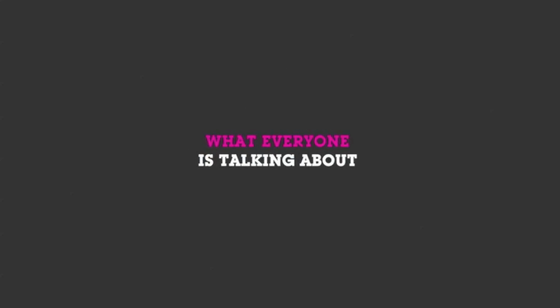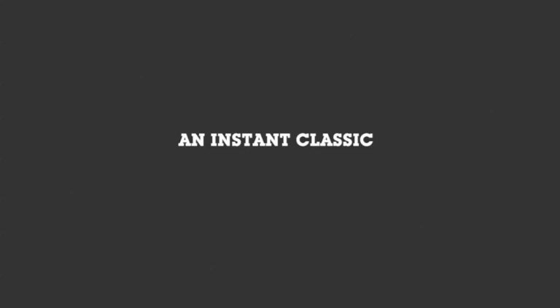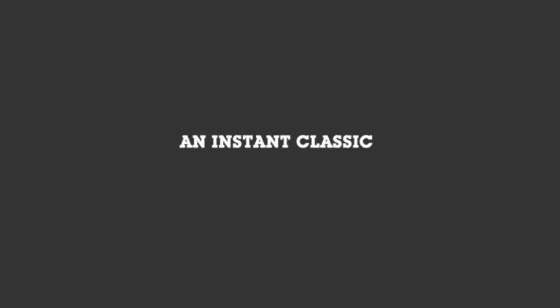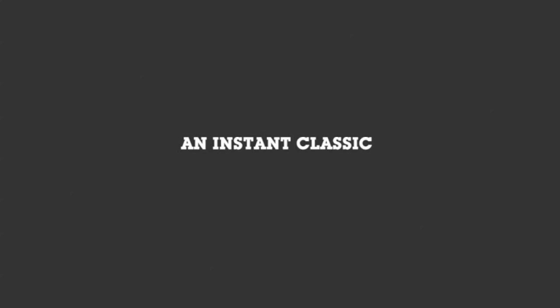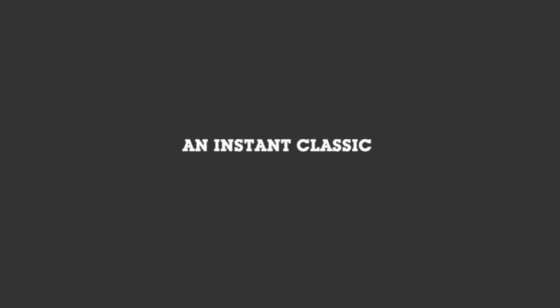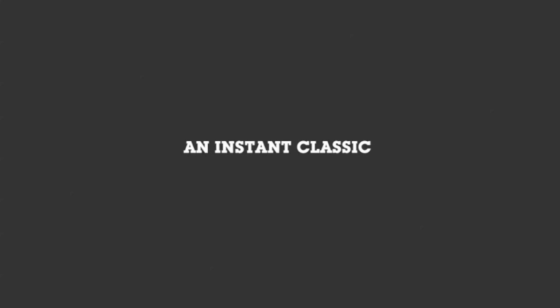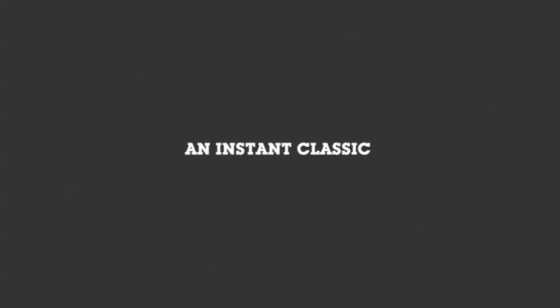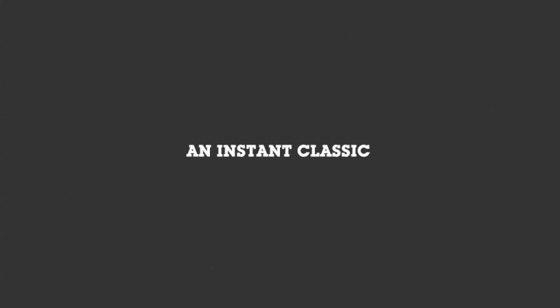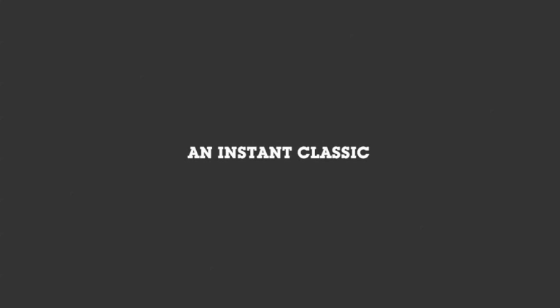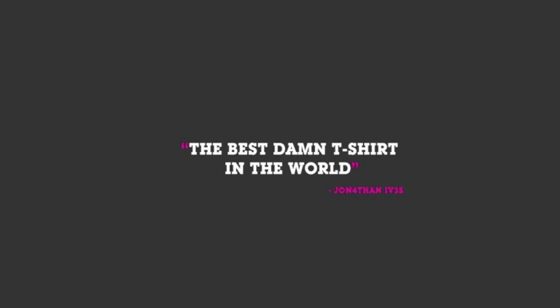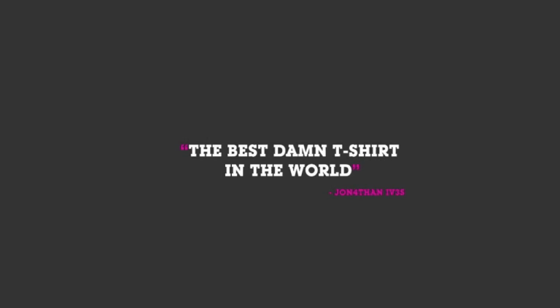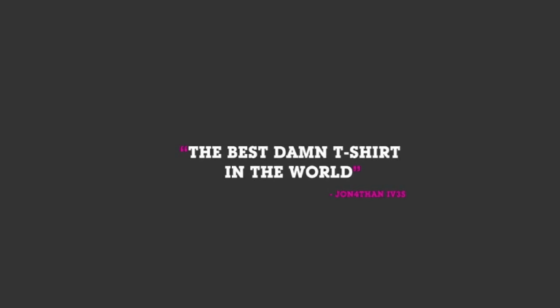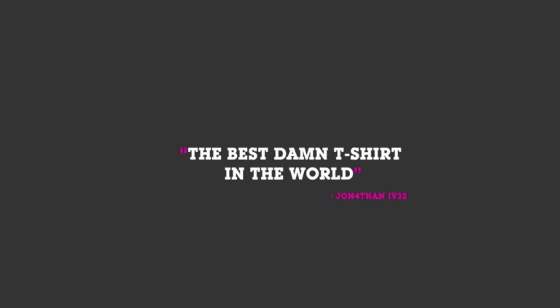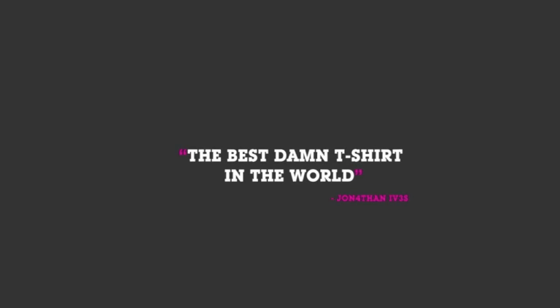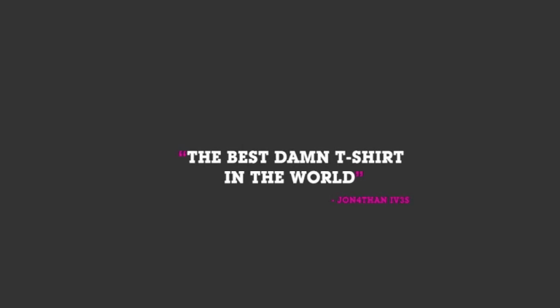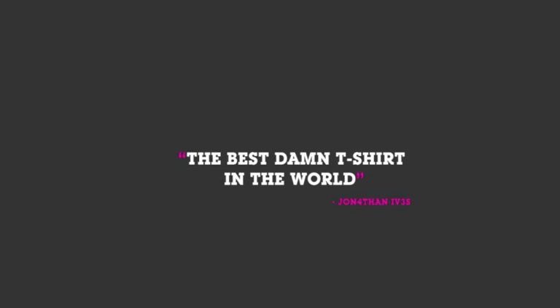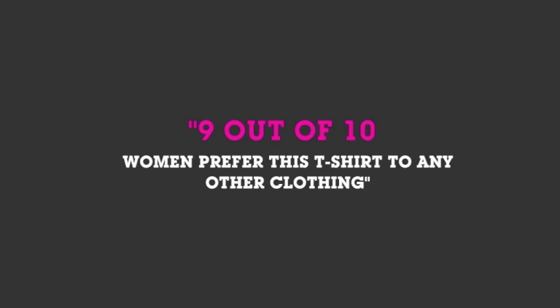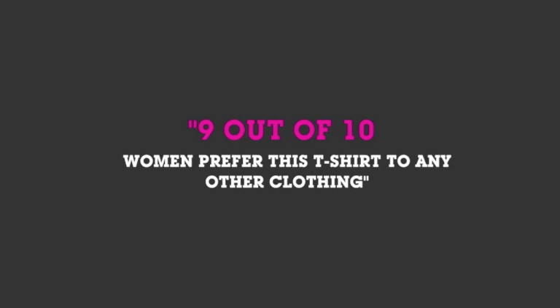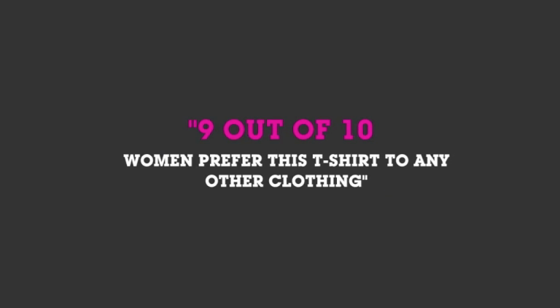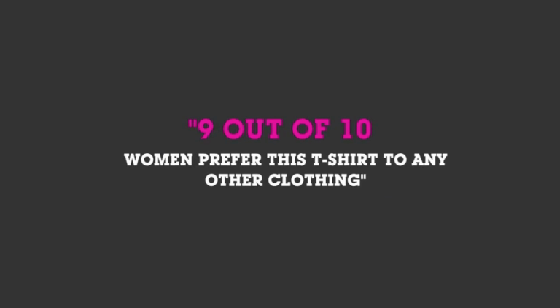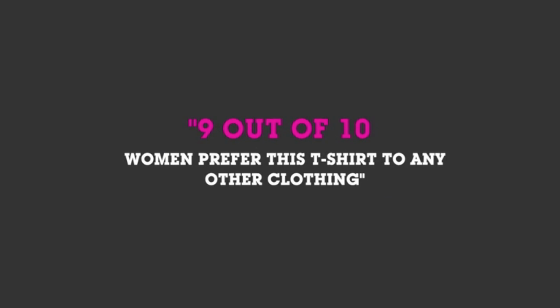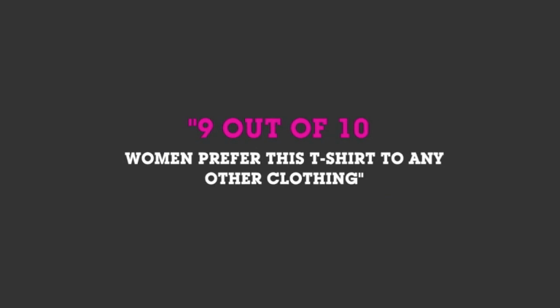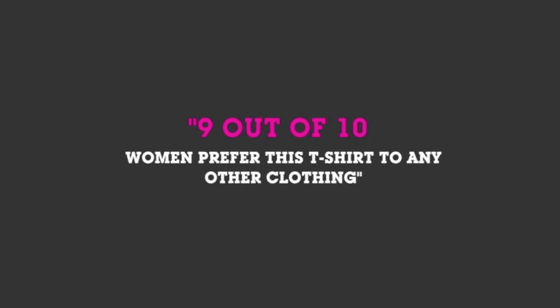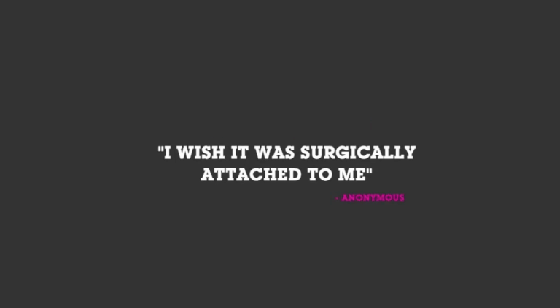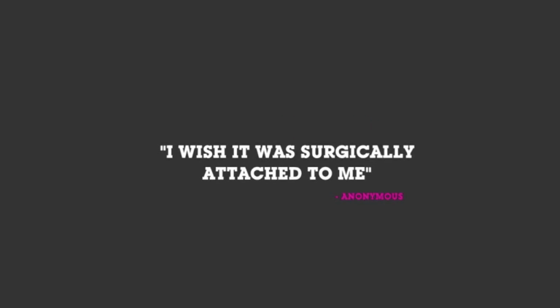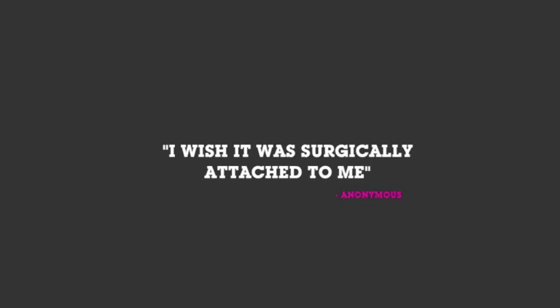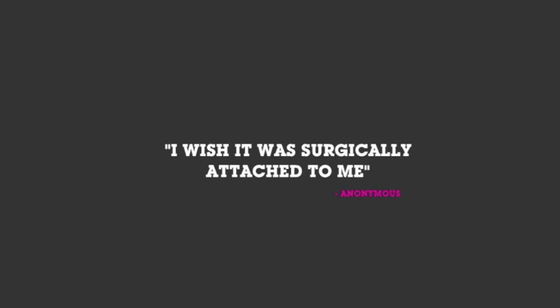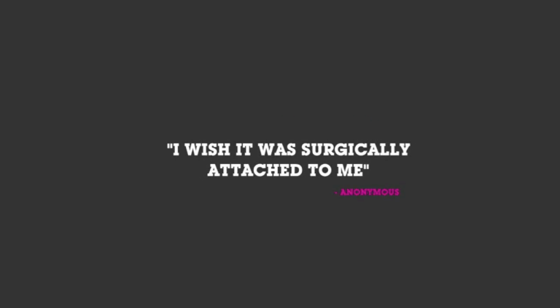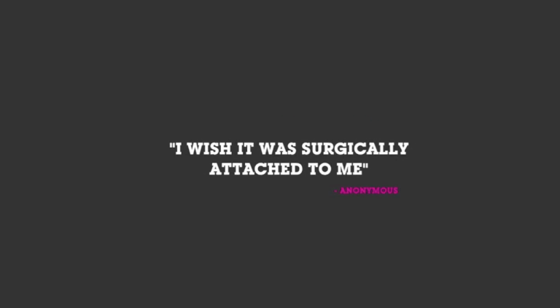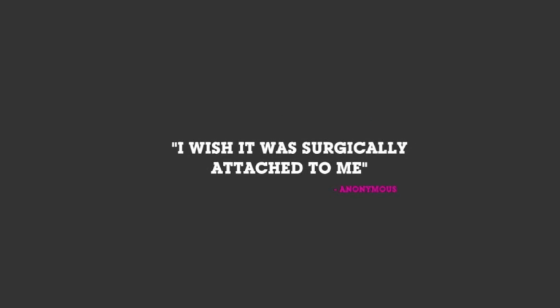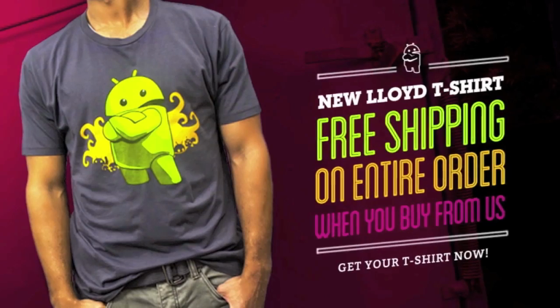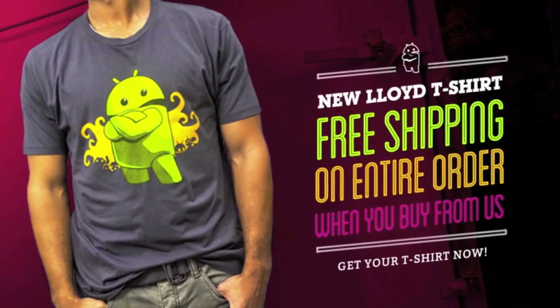Jerry here from Android Central. If your wife won't let you run around naked, grab a kick-ass t-shirt from ShopAndroid.com.